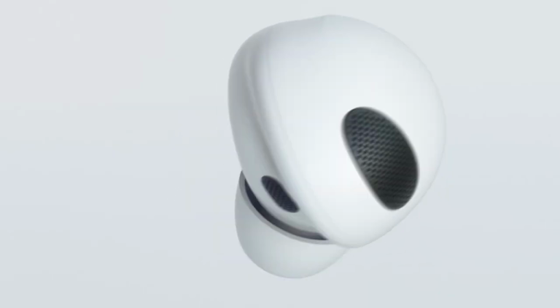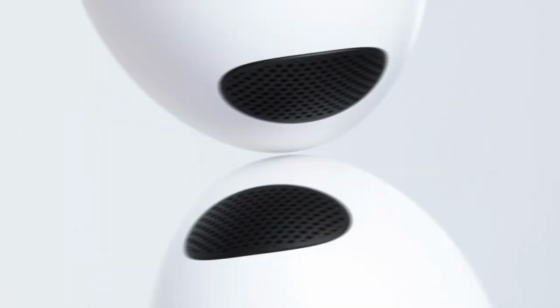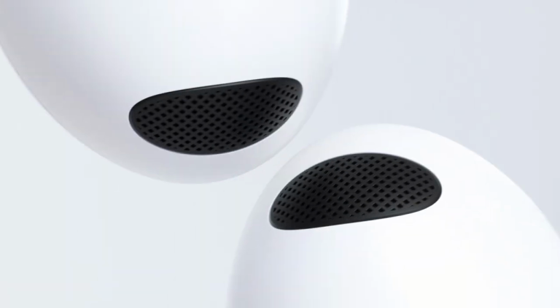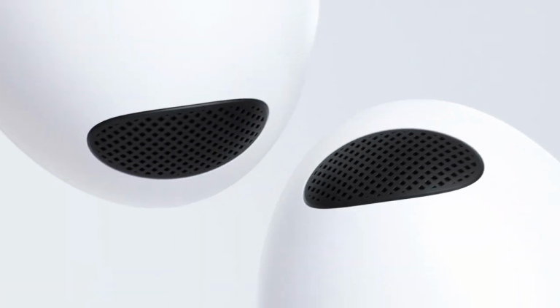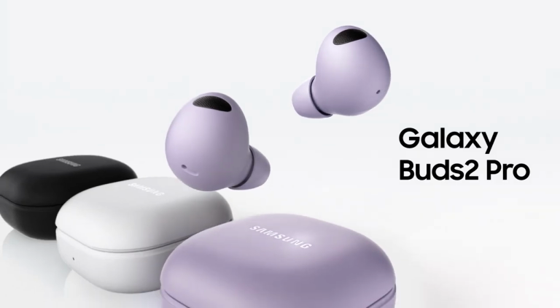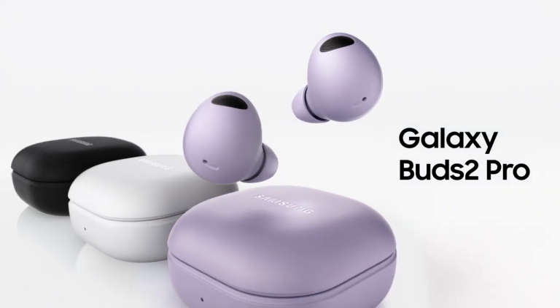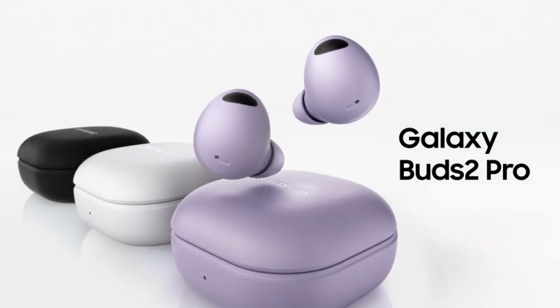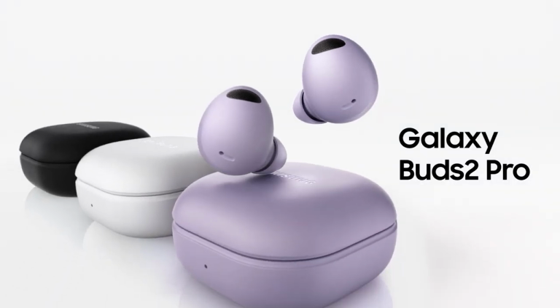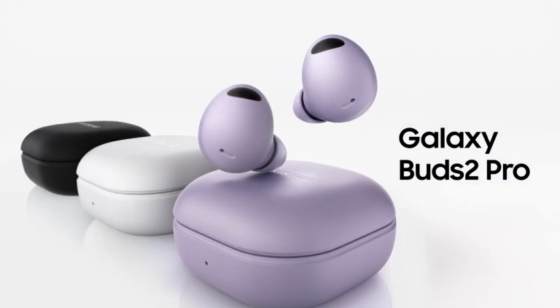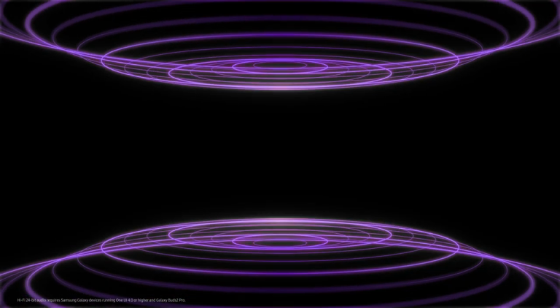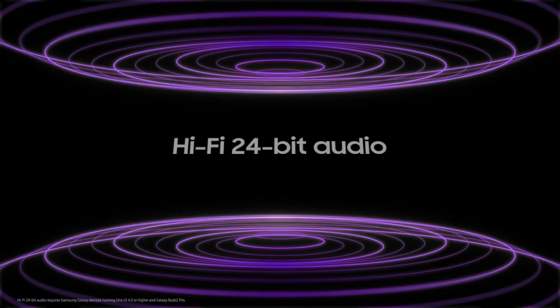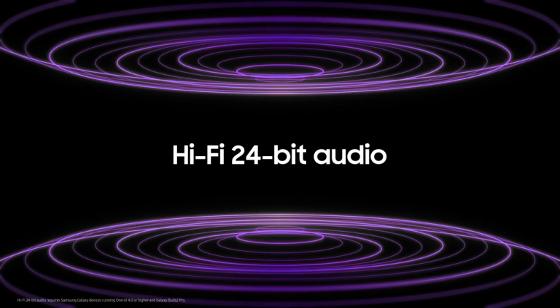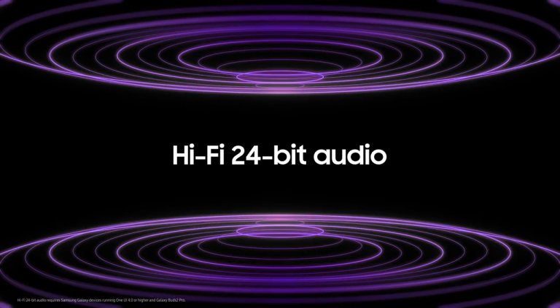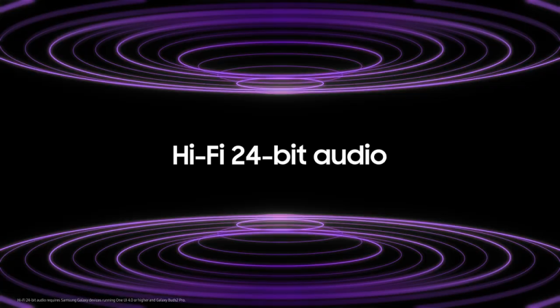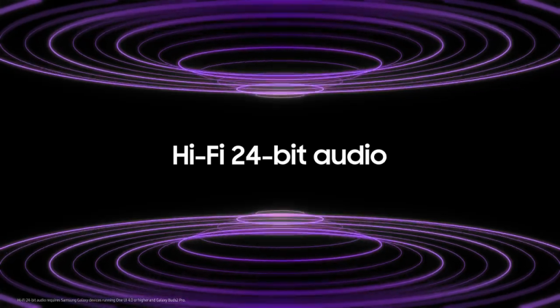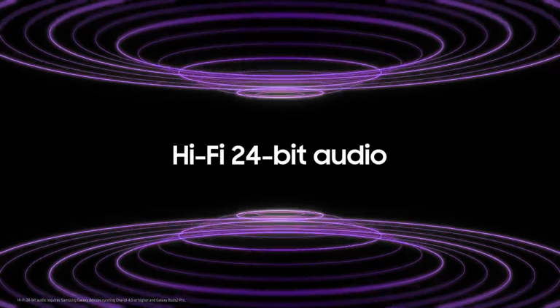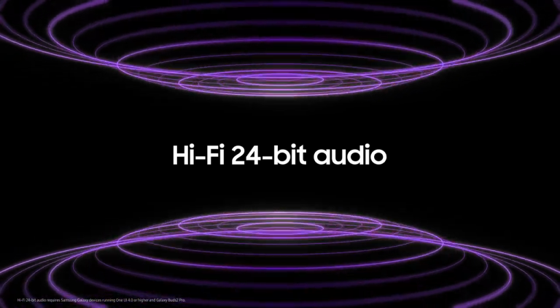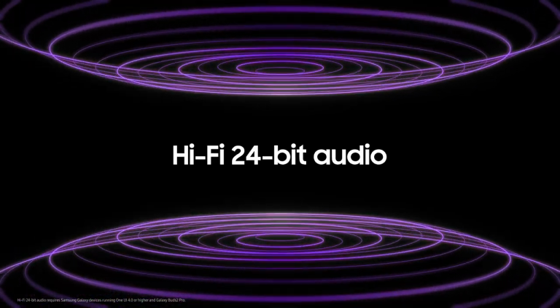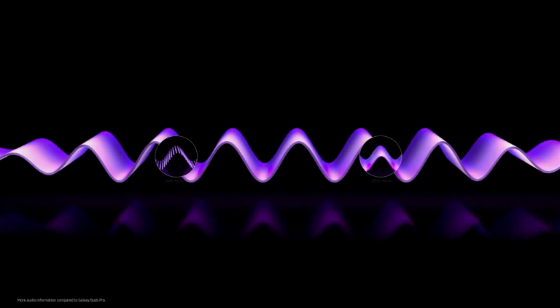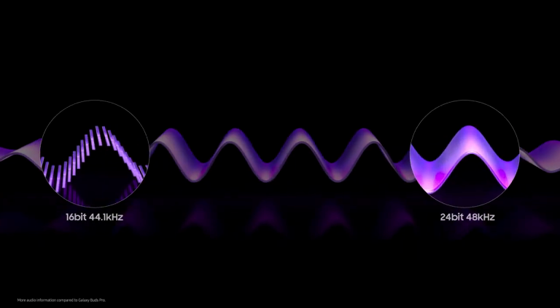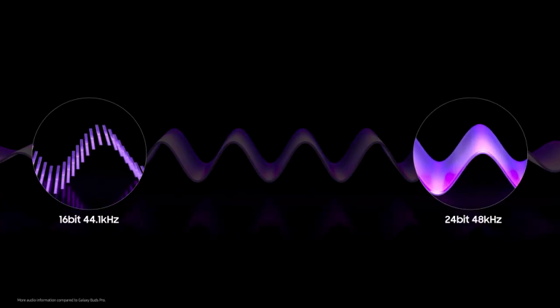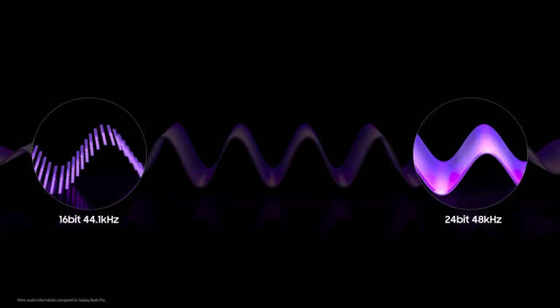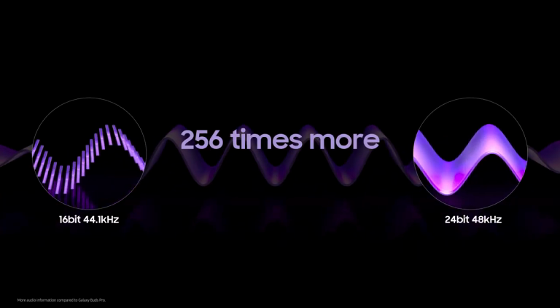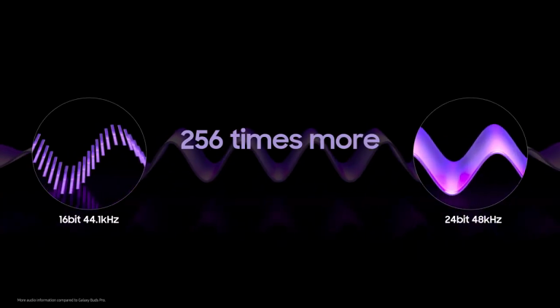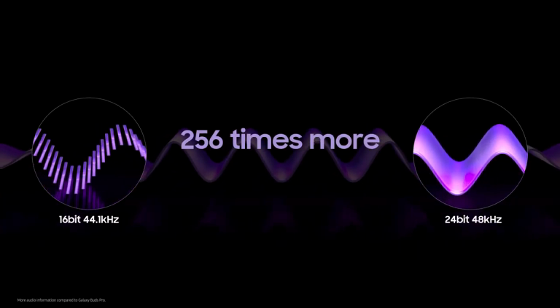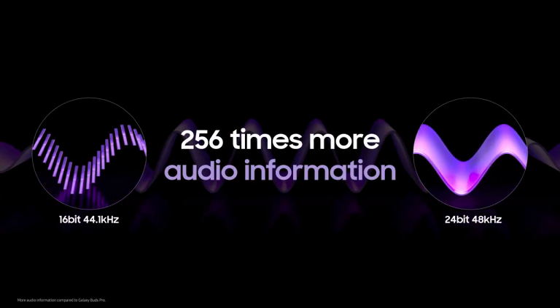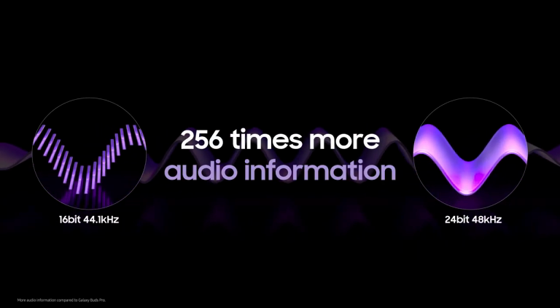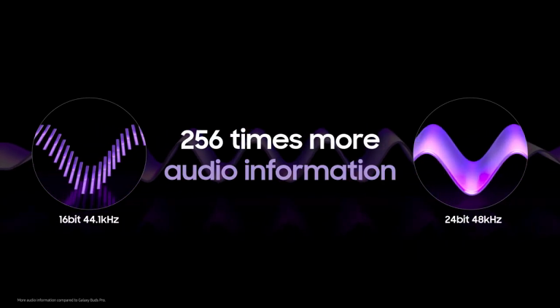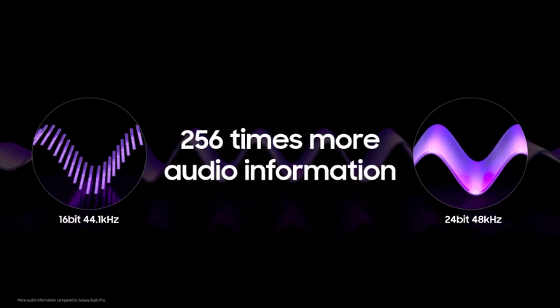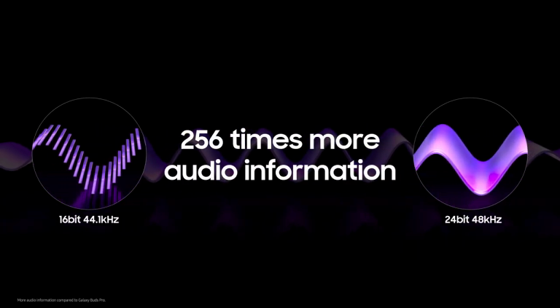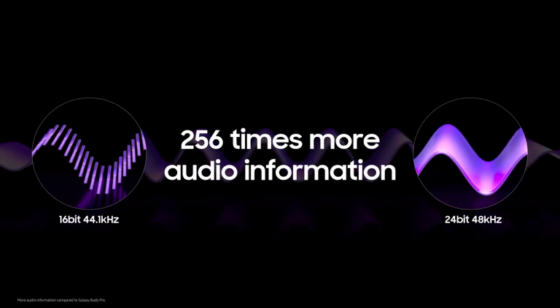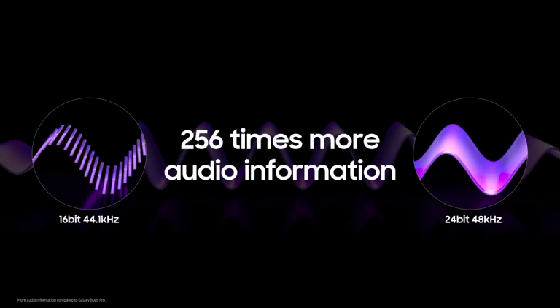Galaxy Buds 2 Pro. Our HiFi 24-bit audio is 256 times more precise and detailed.